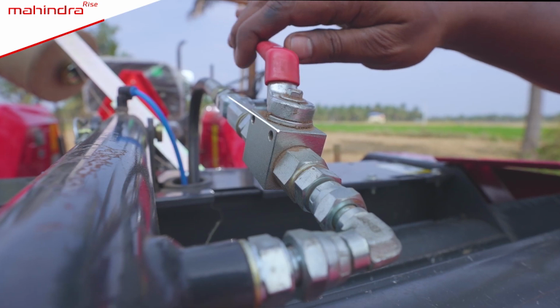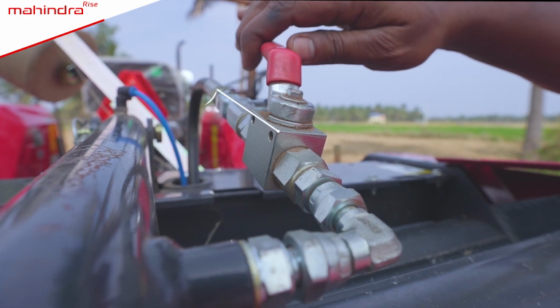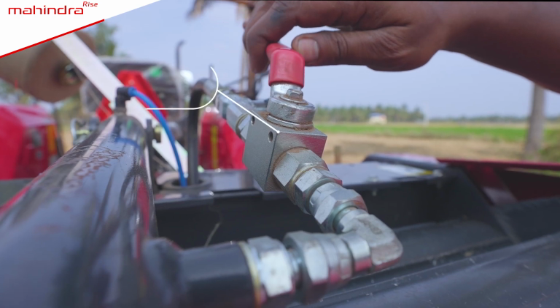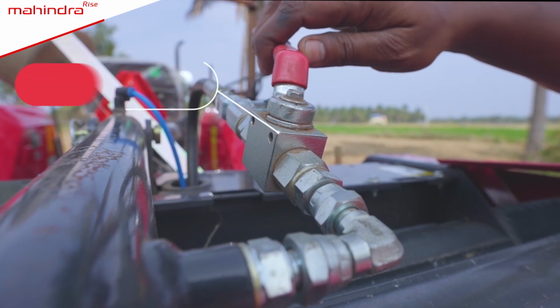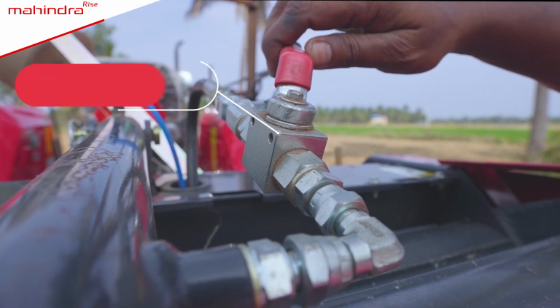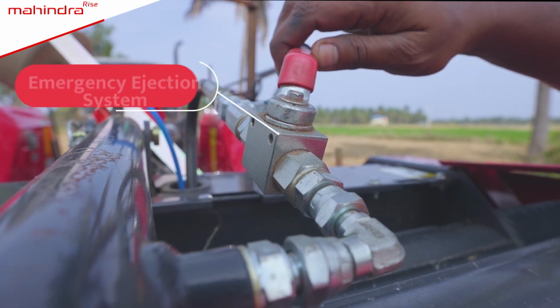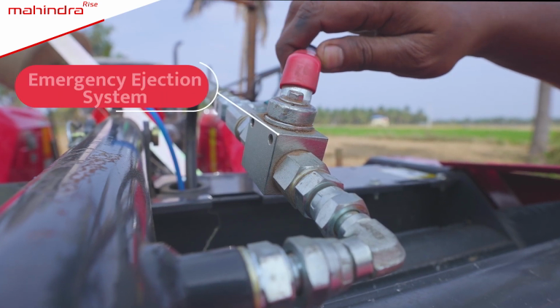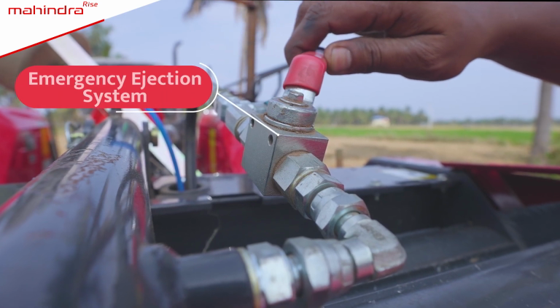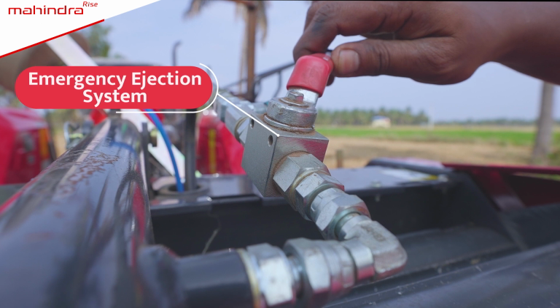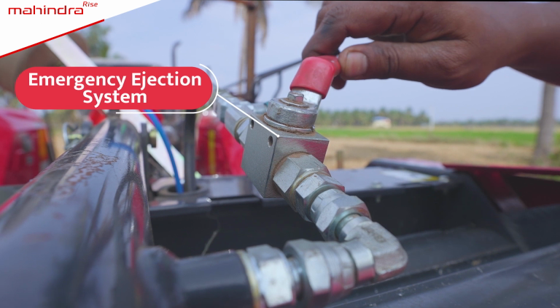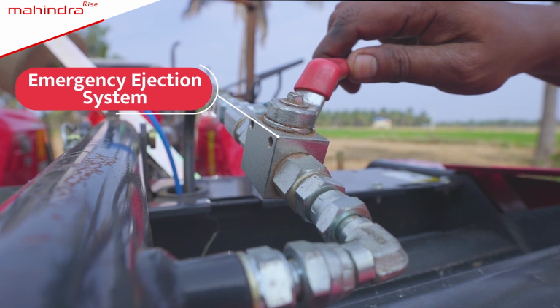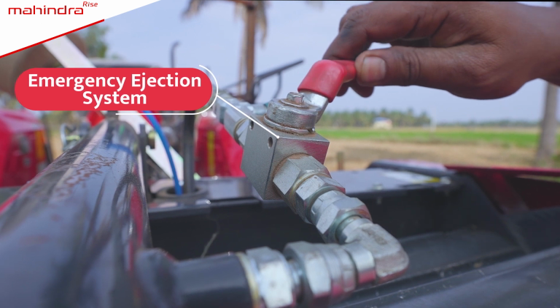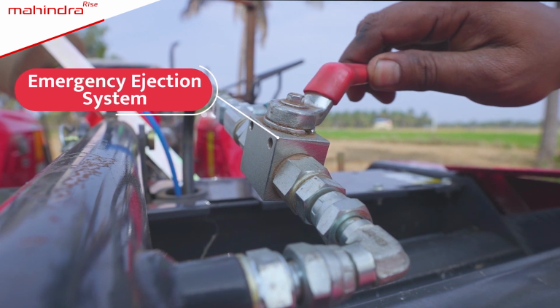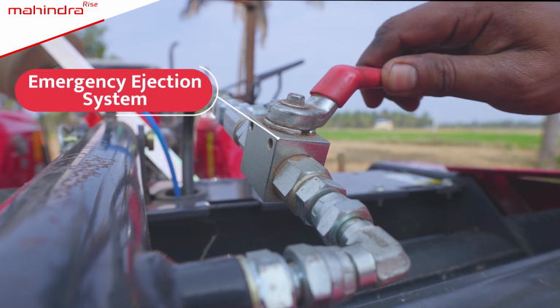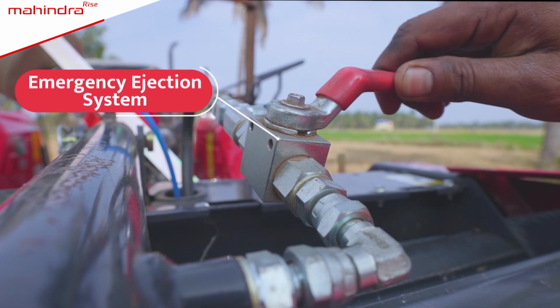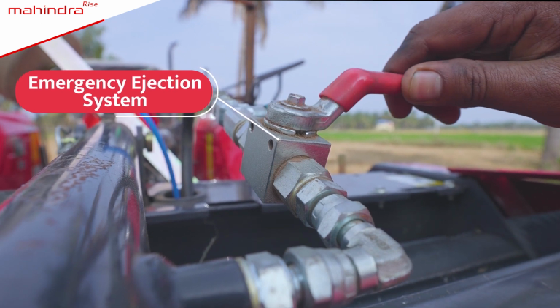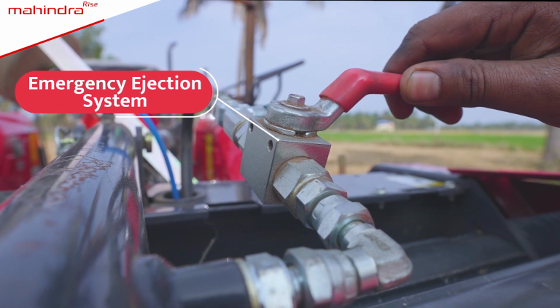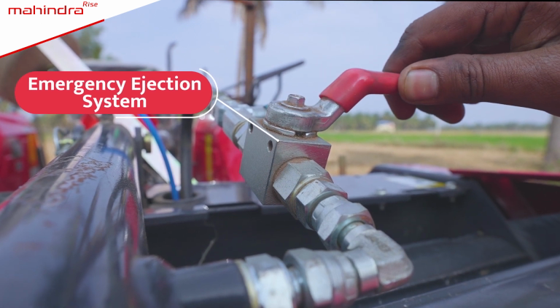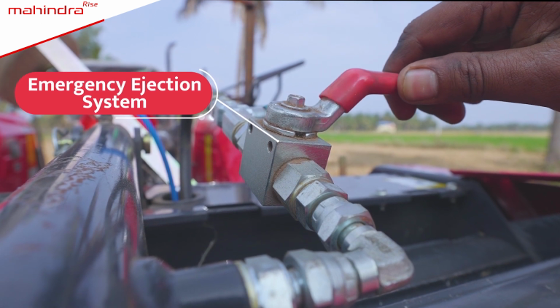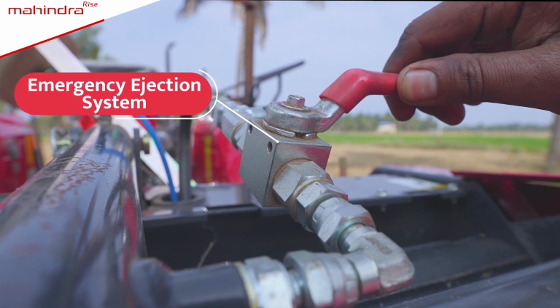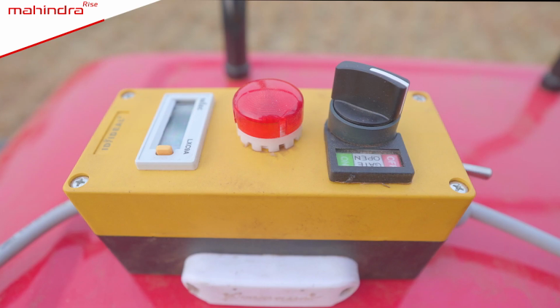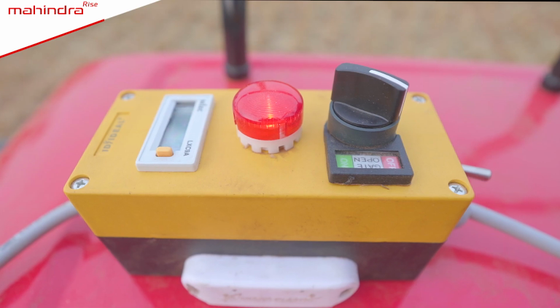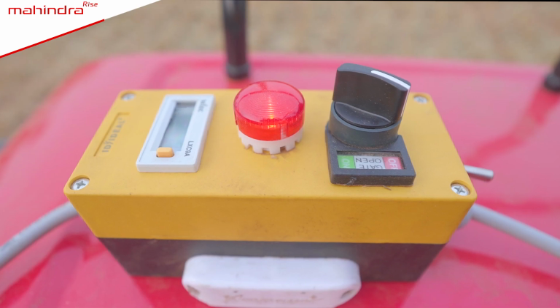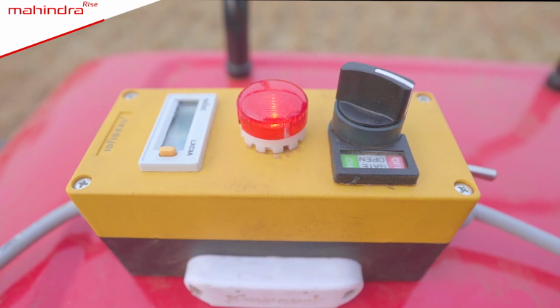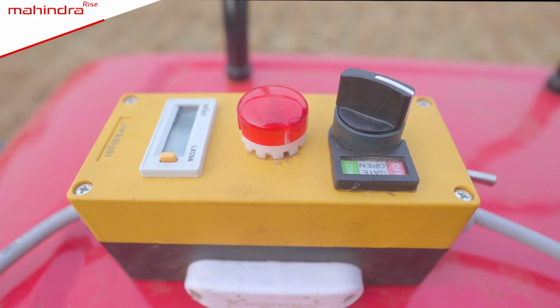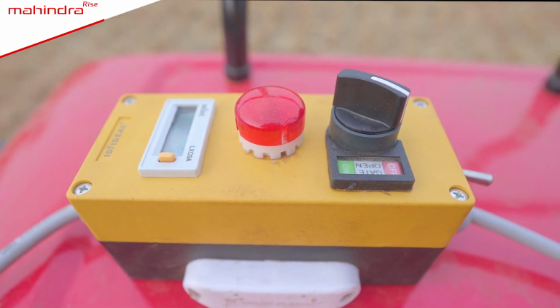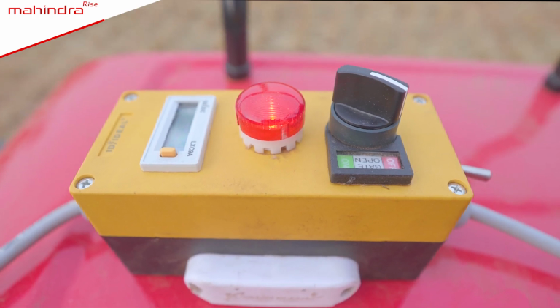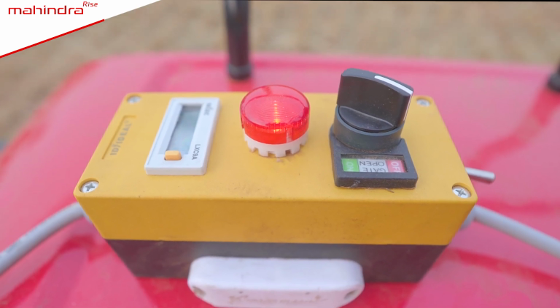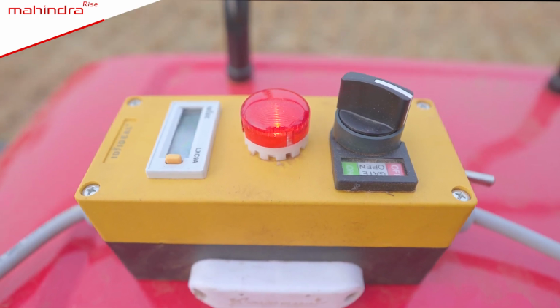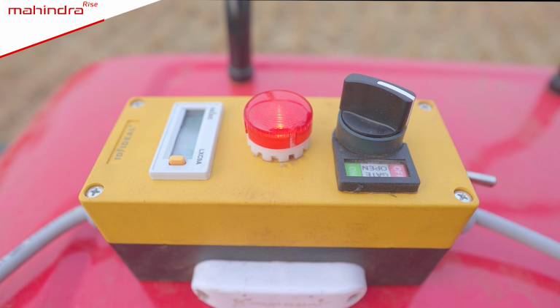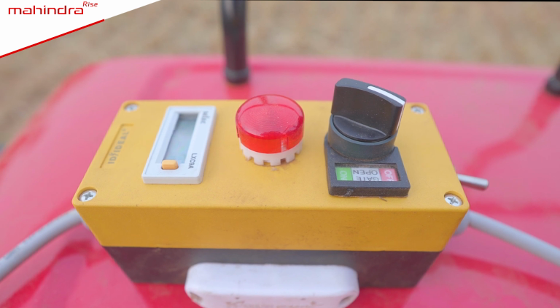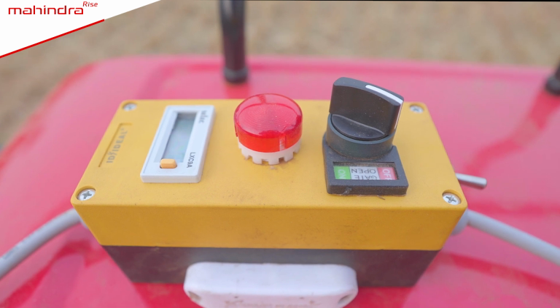In case of an emergency, there is an emergency ejection system which has an electrically operated emergency button.